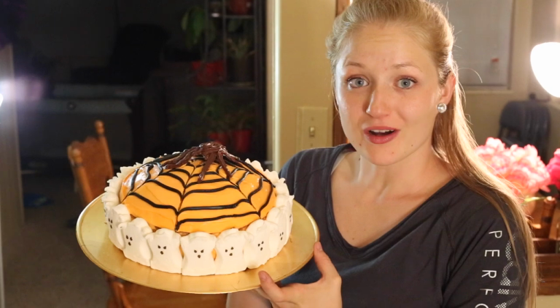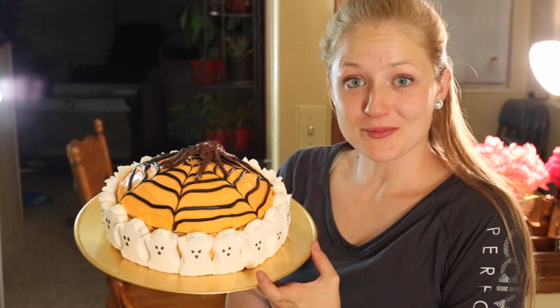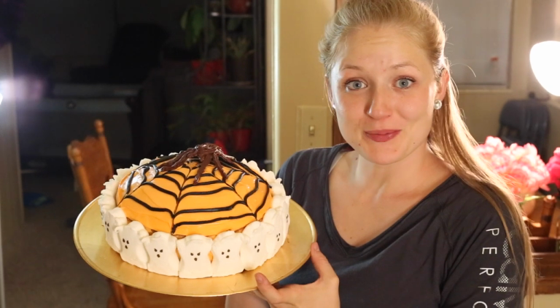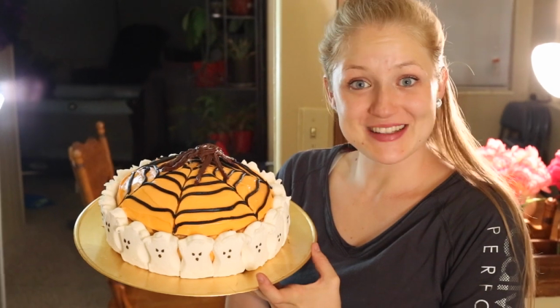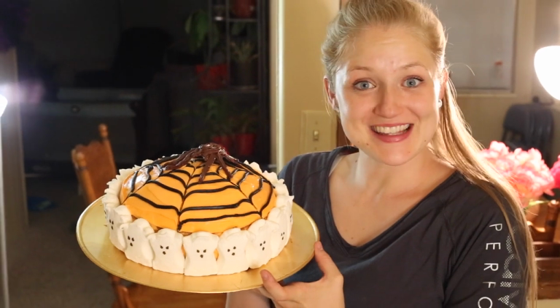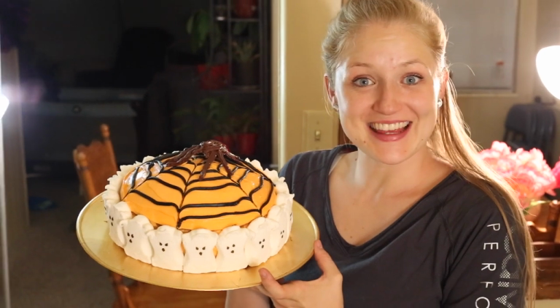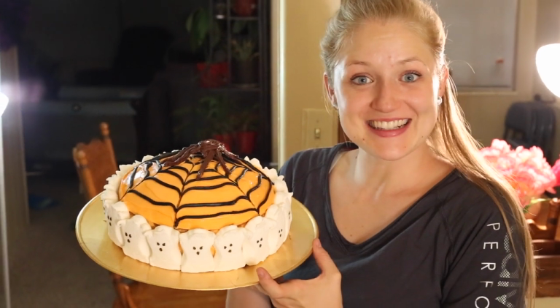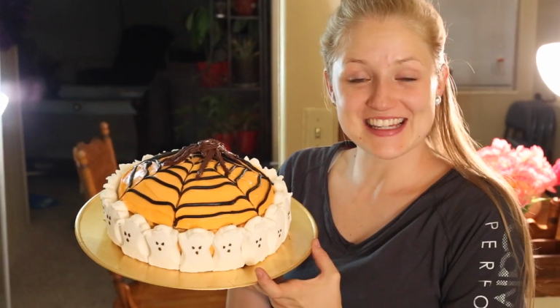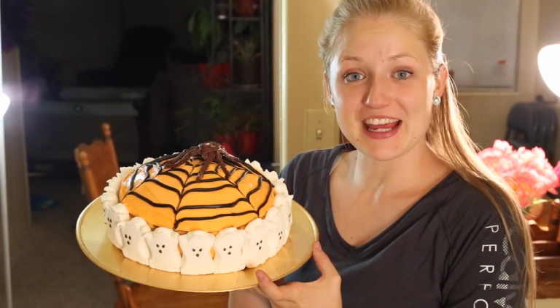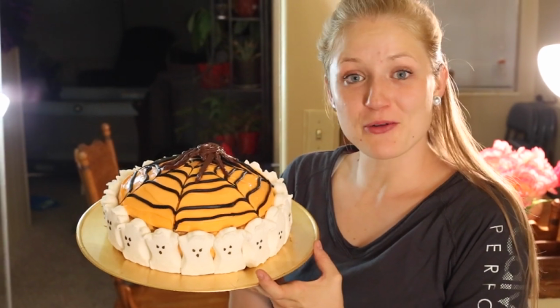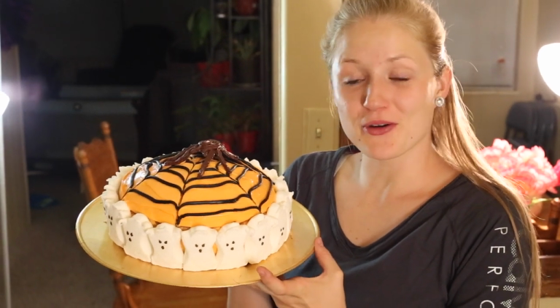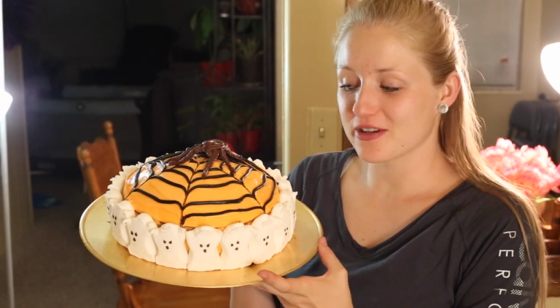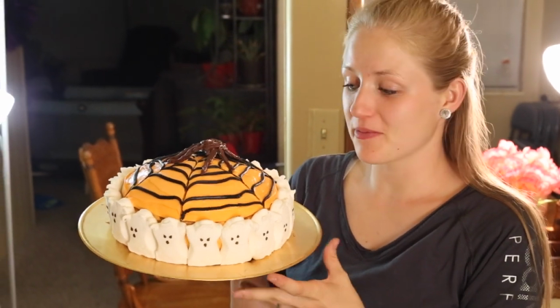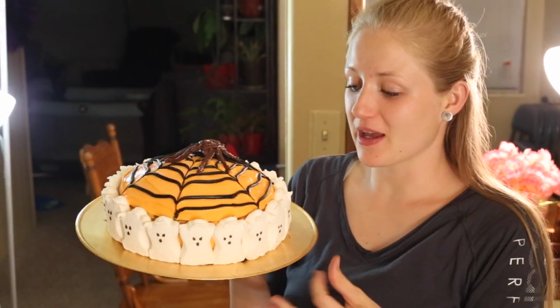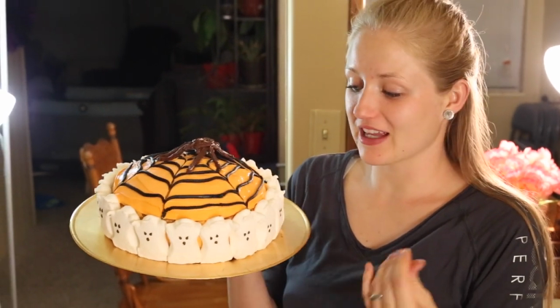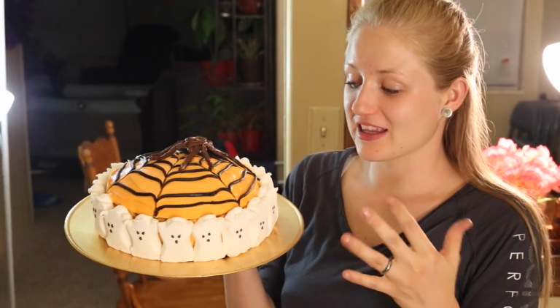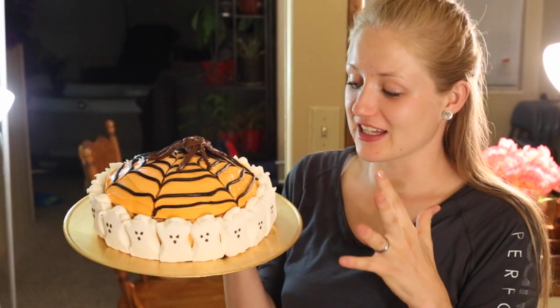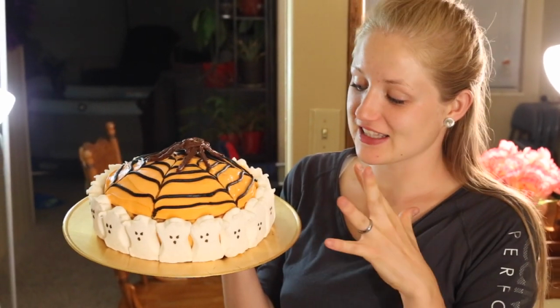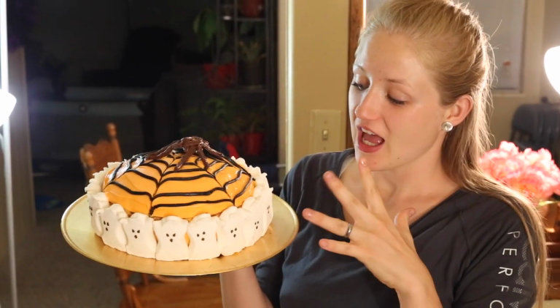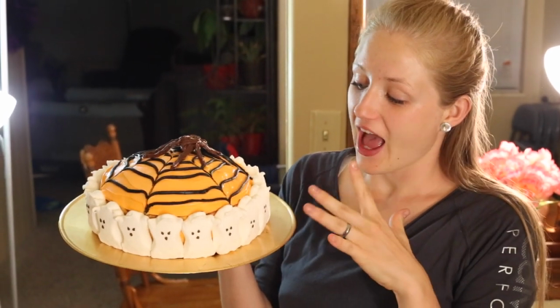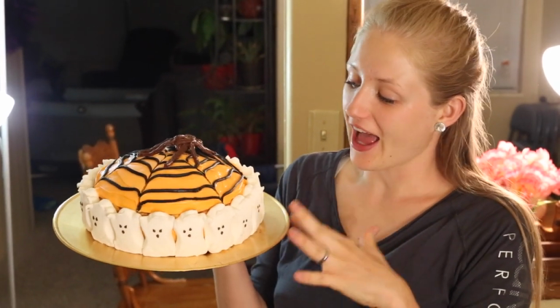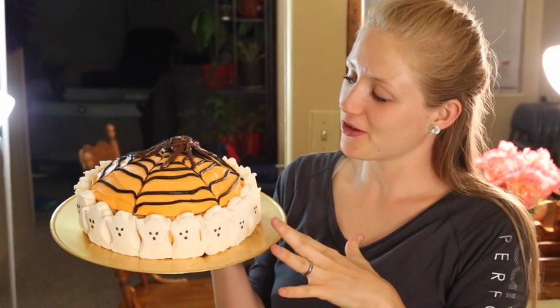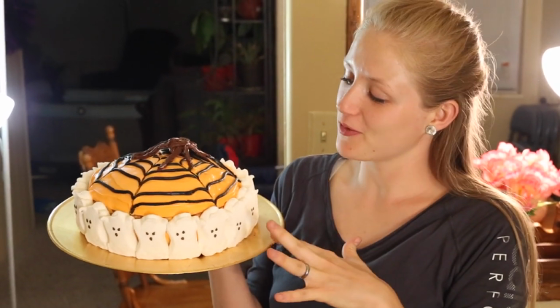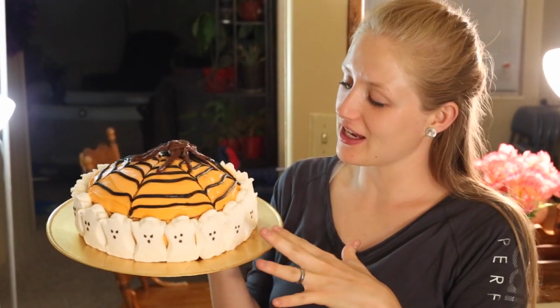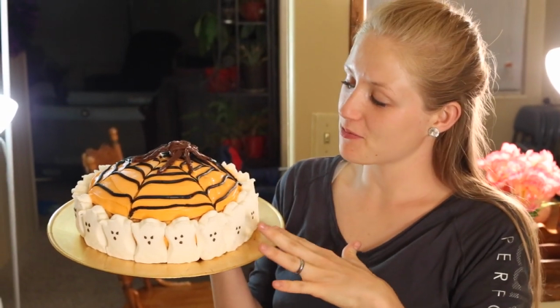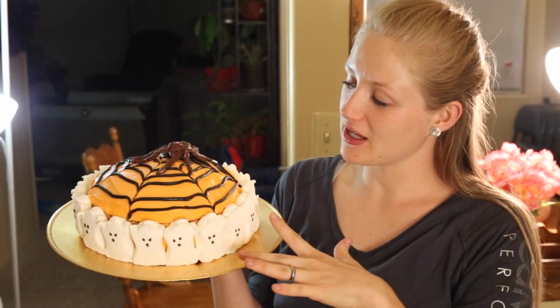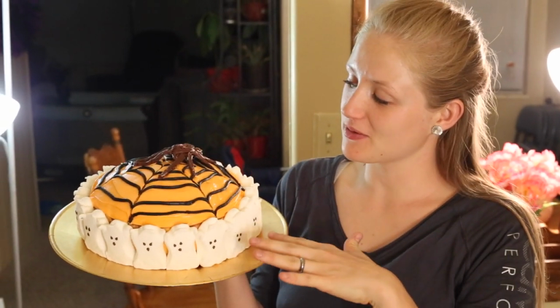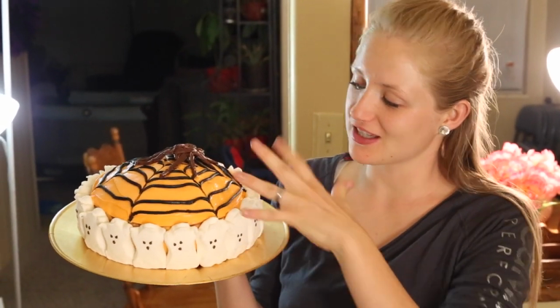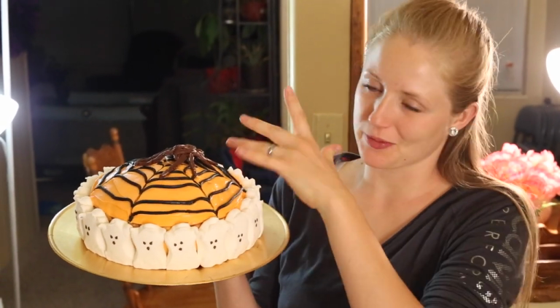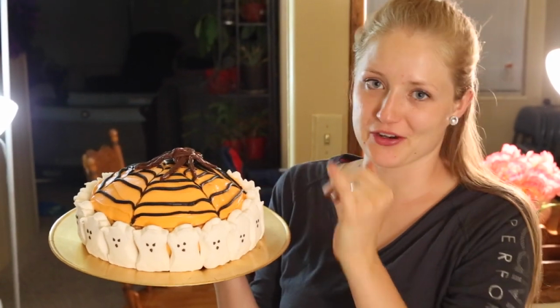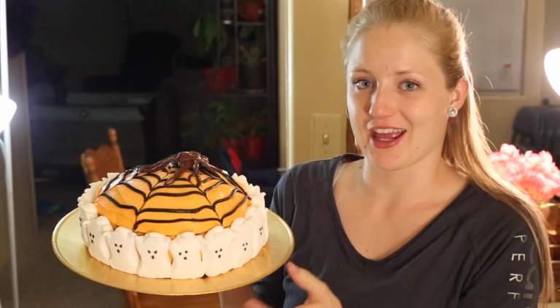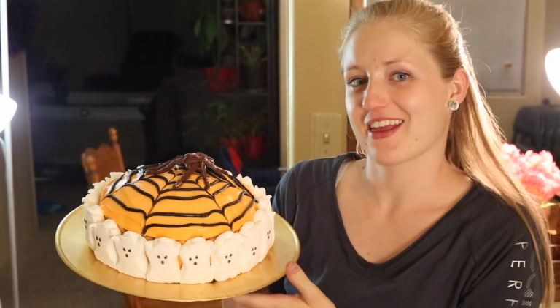Welcome to Pins and Things. Today we're going to be making this Halloween Peeps spider cake.